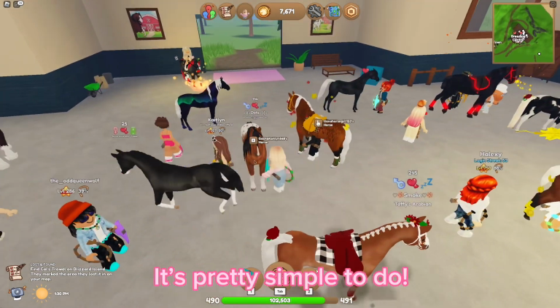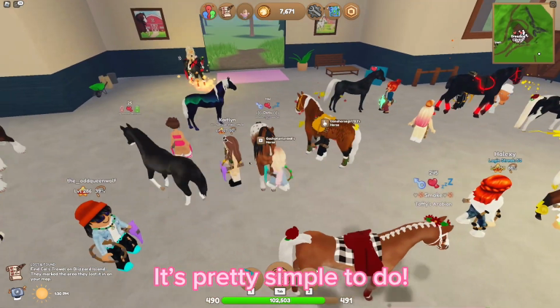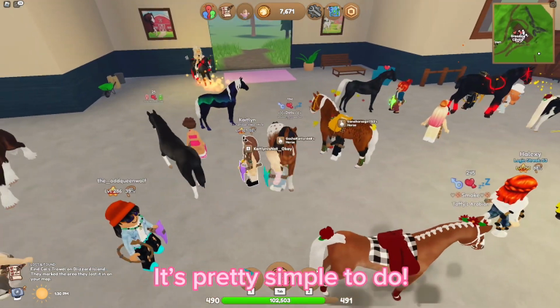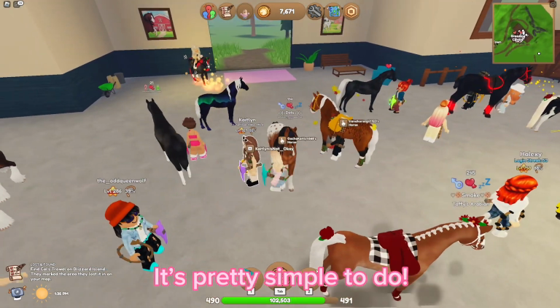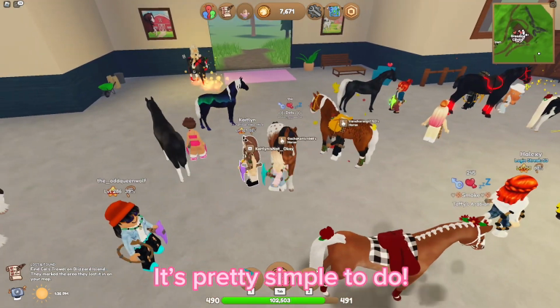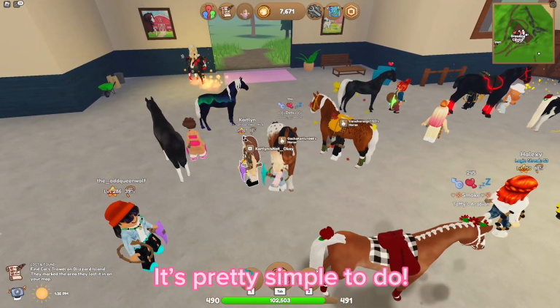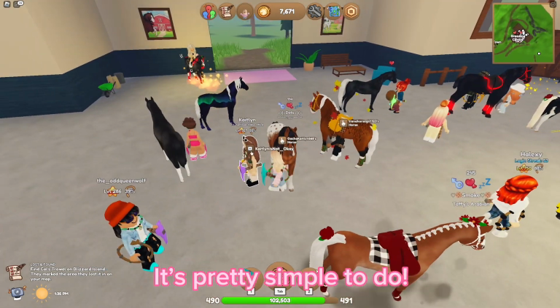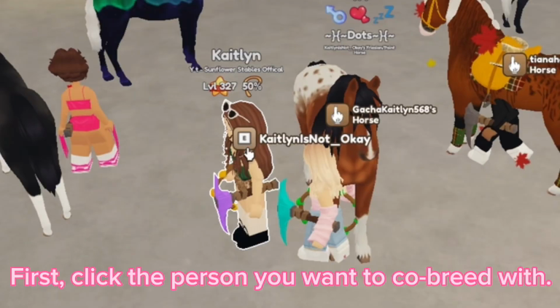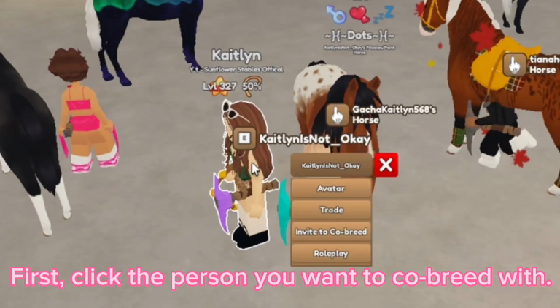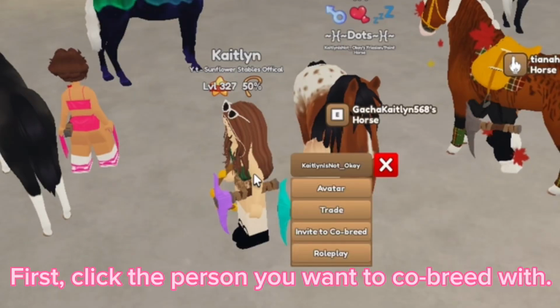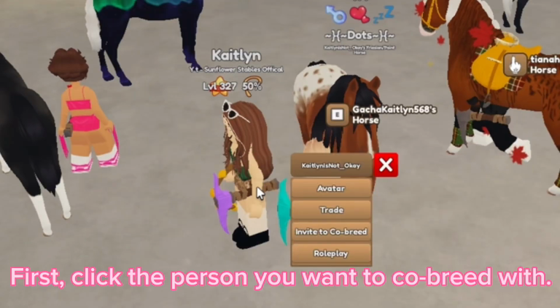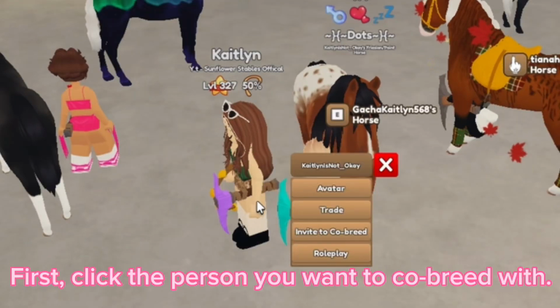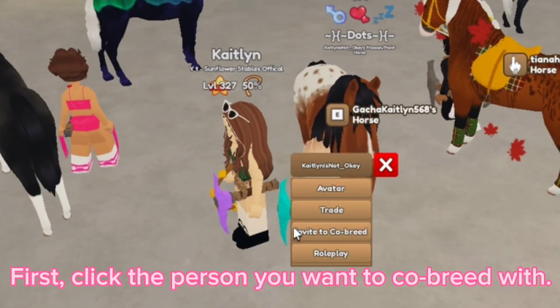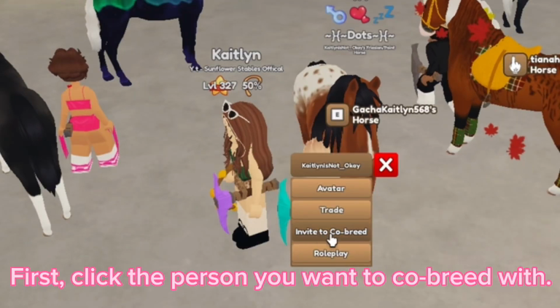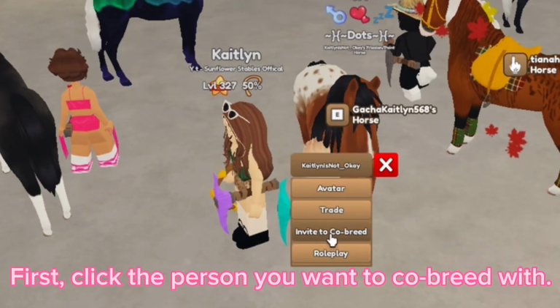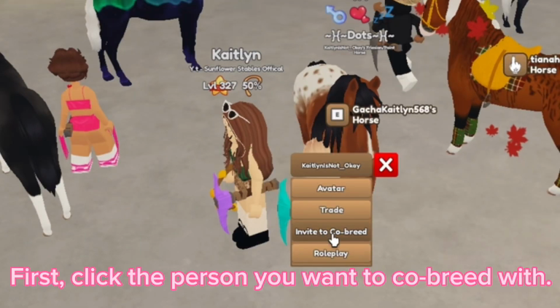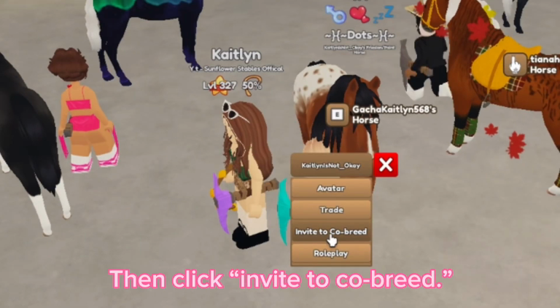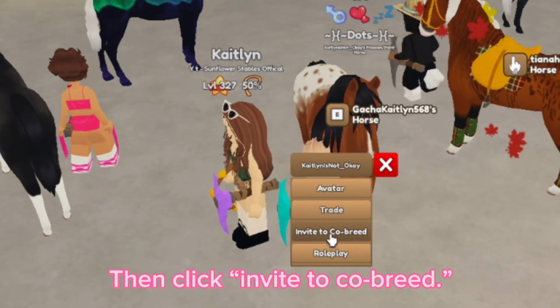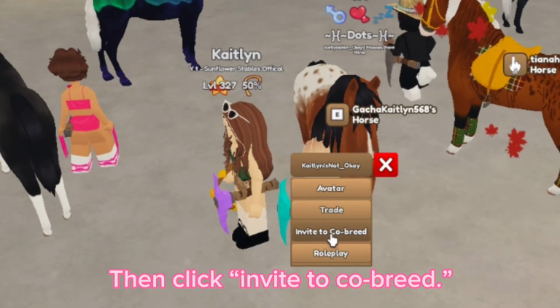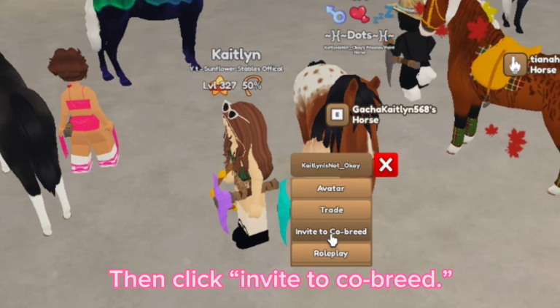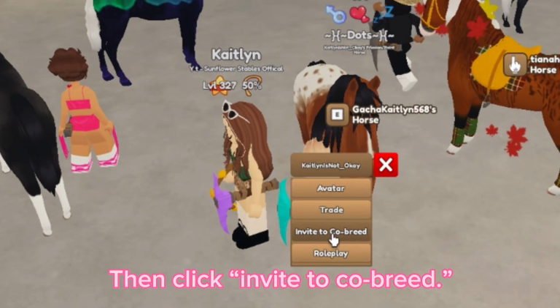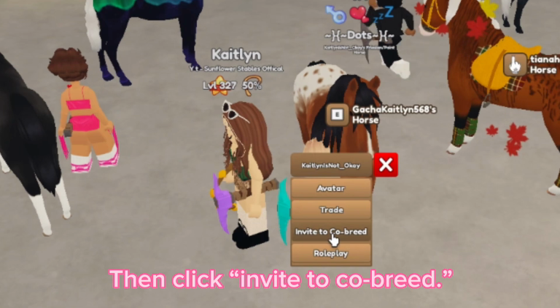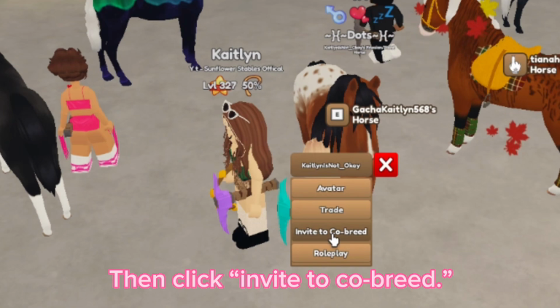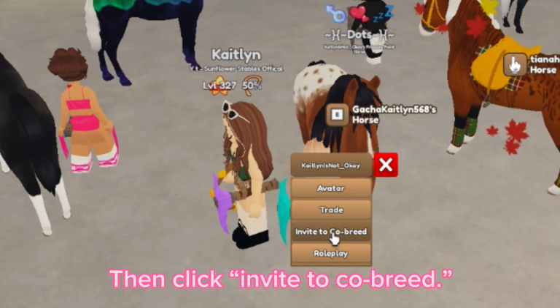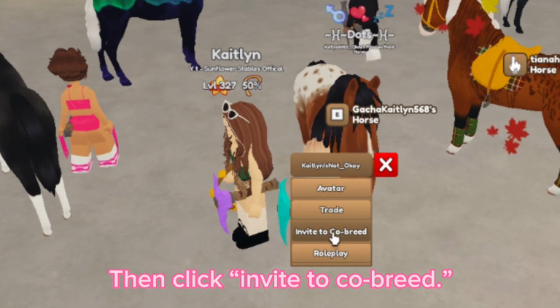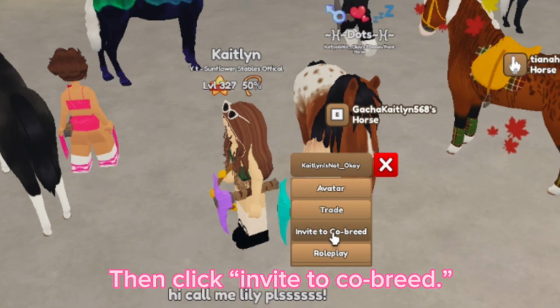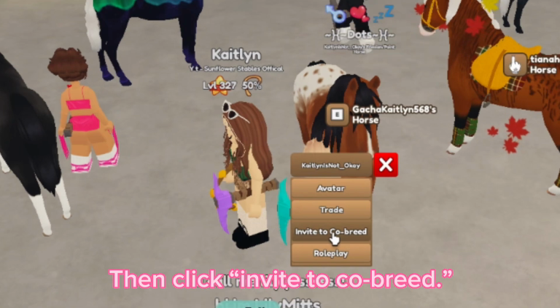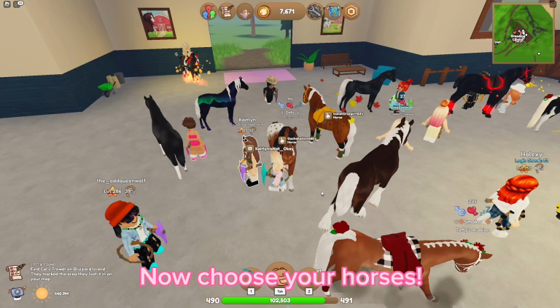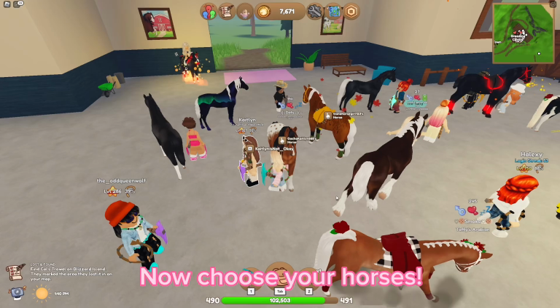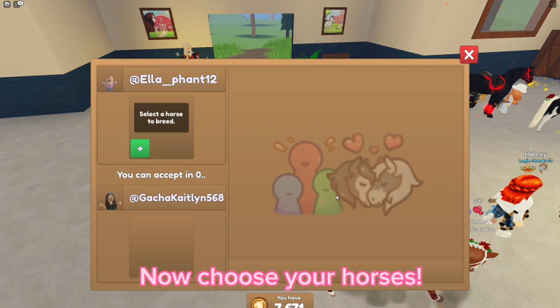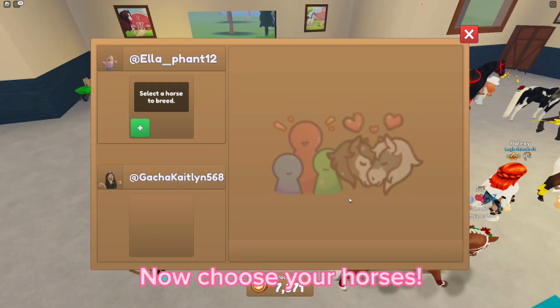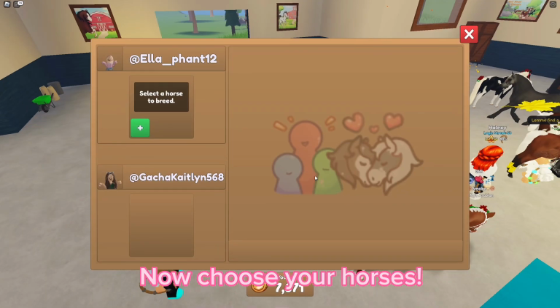It's pretty simple to do. First, click the person you want to co-breed with, then click invite to co-breed. Now choose your horses.